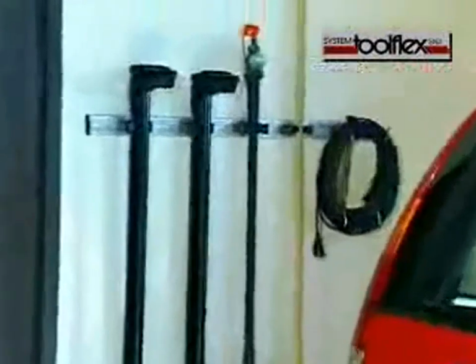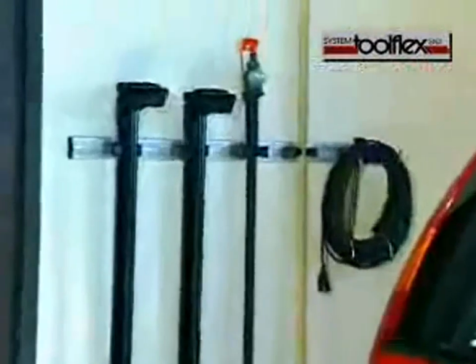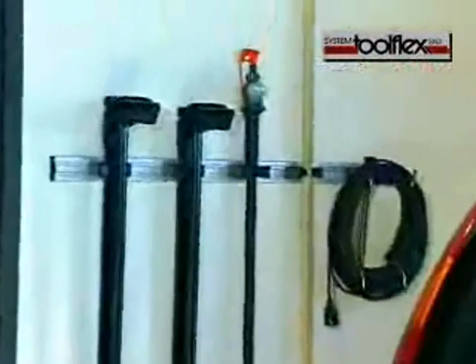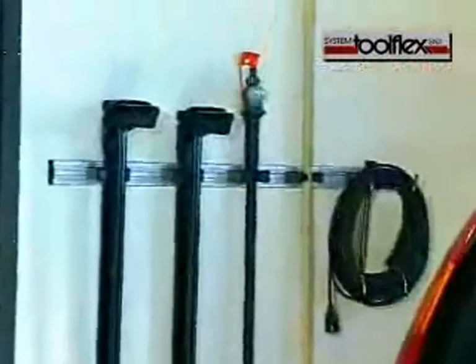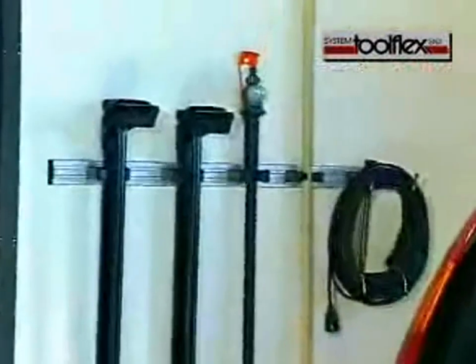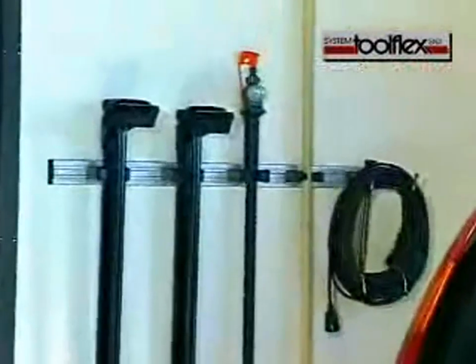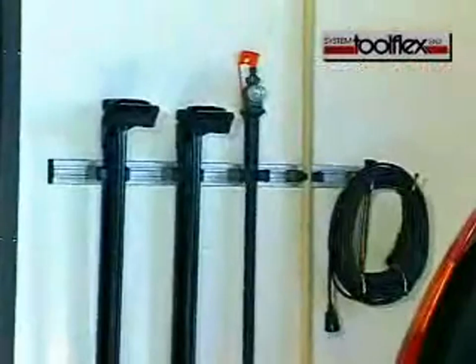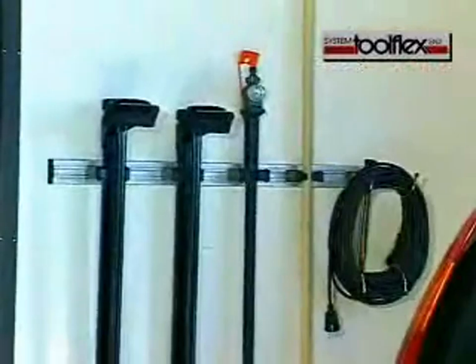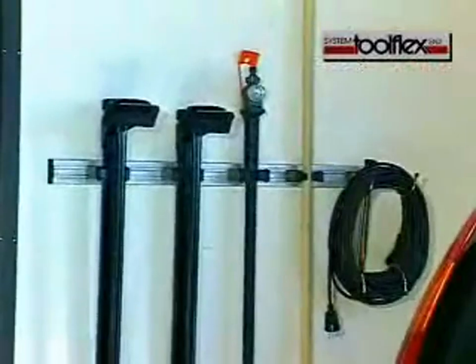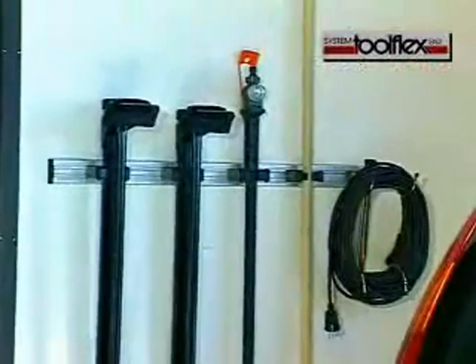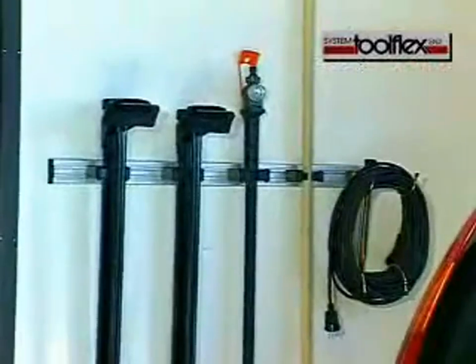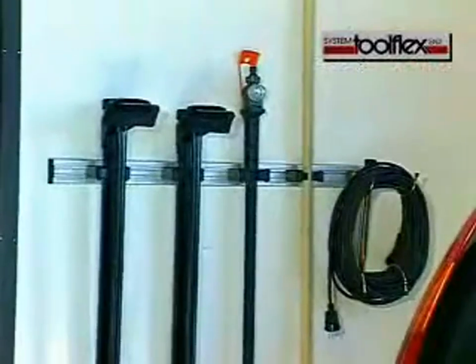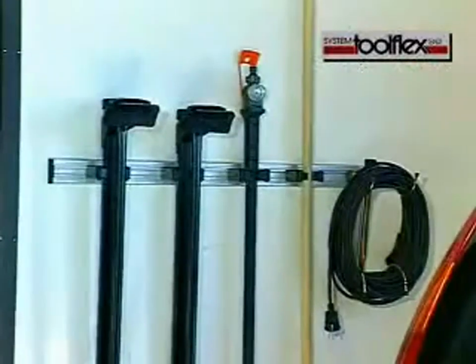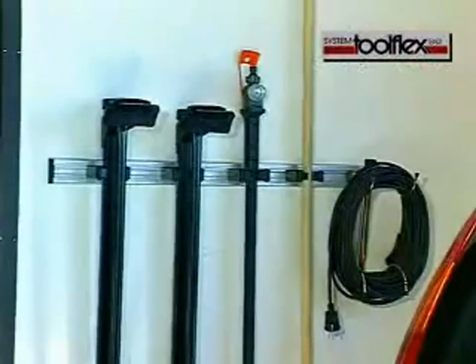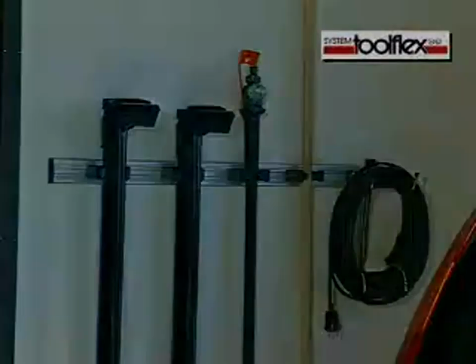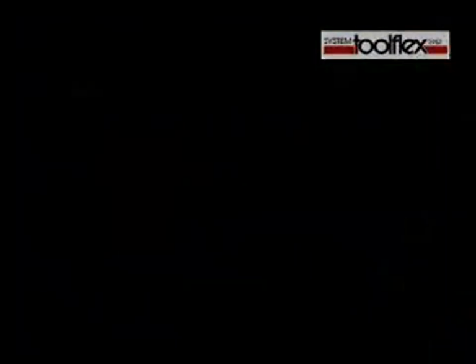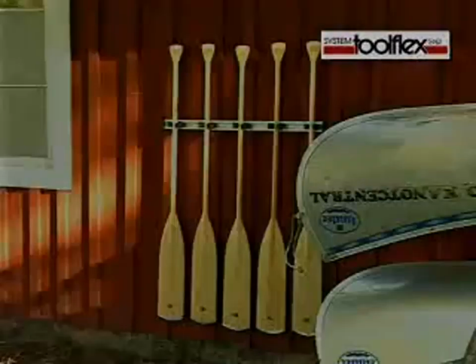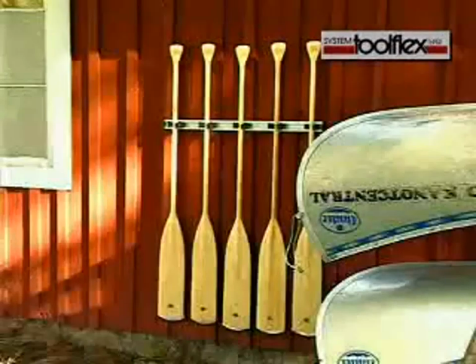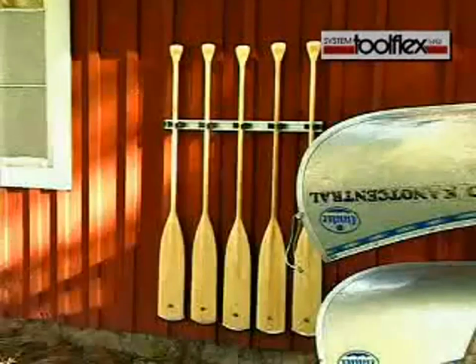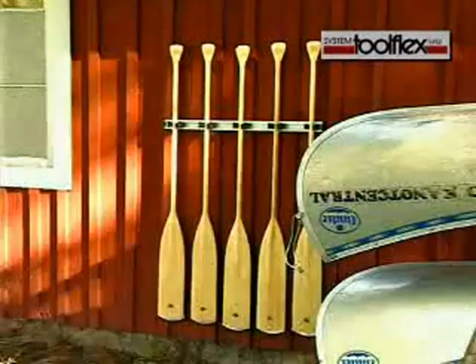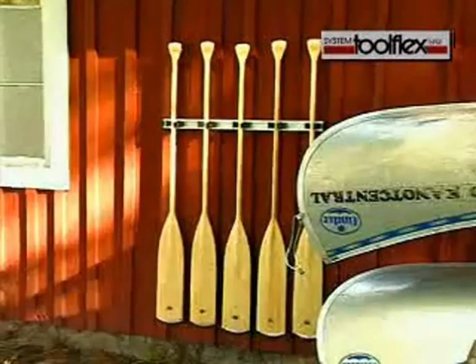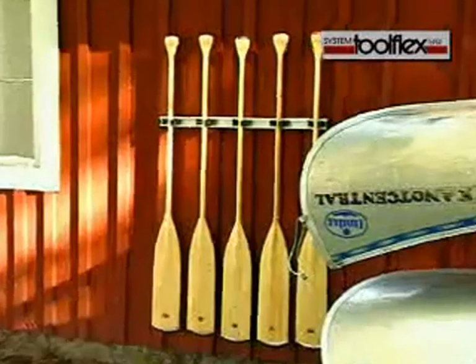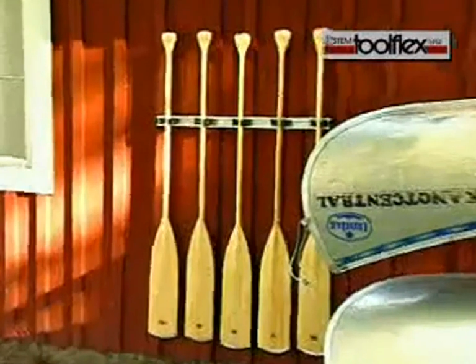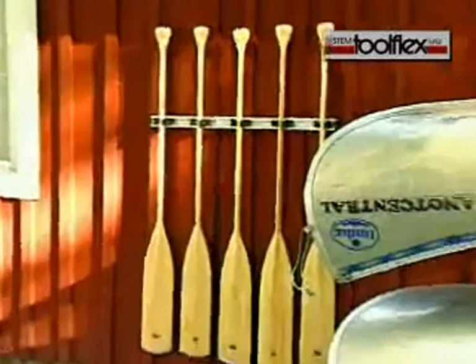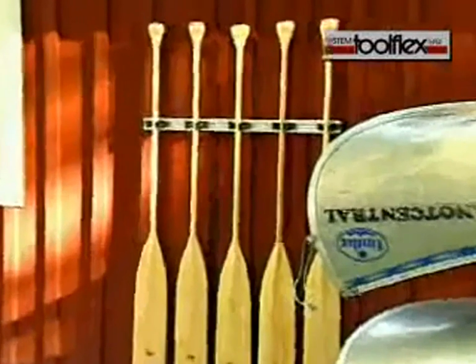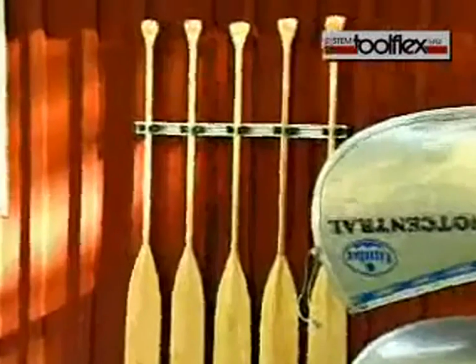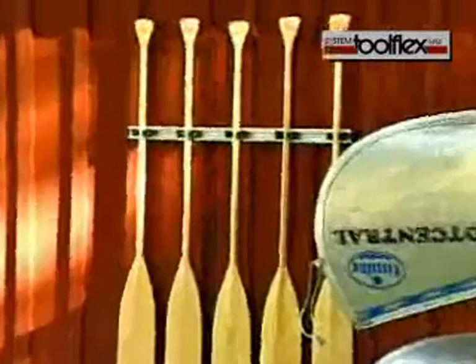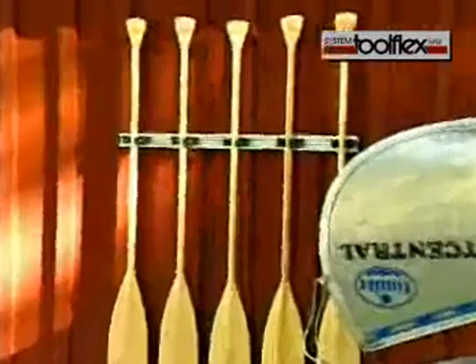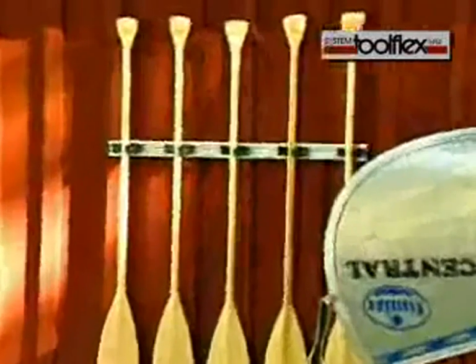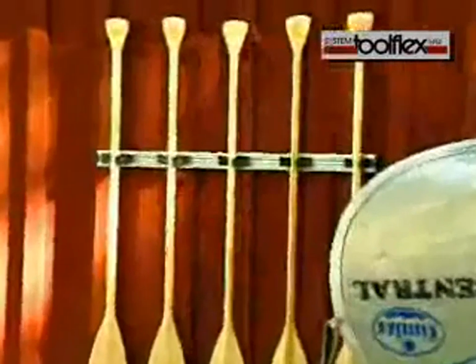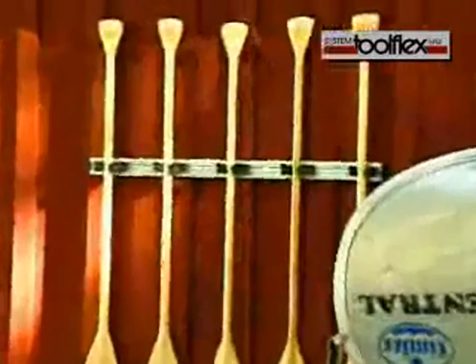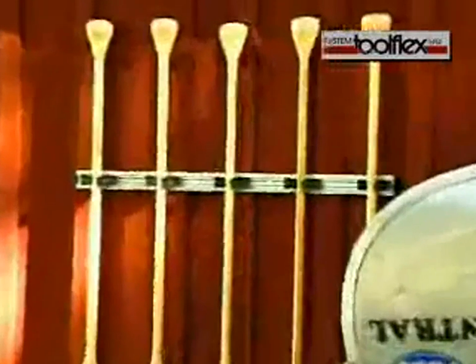The ToolFlex system — tool holders with a secure grip — keeps everything in its right place.